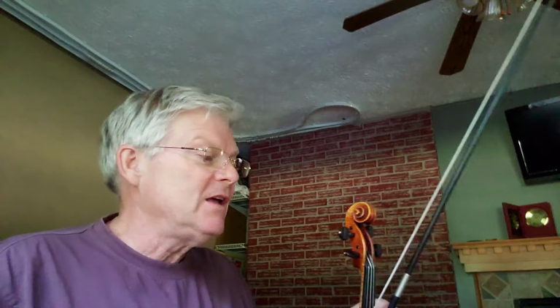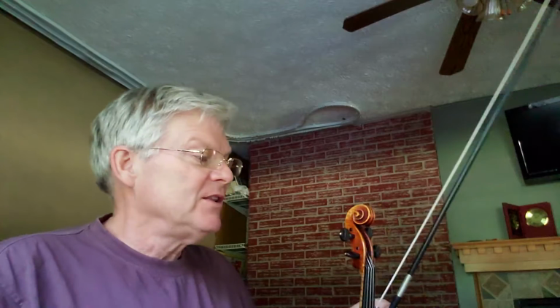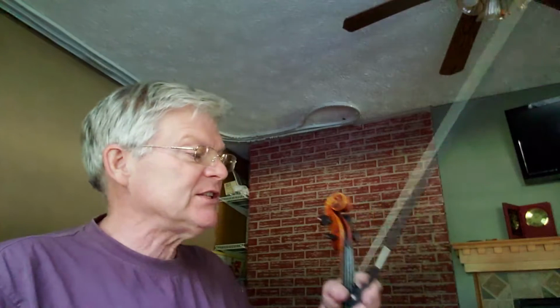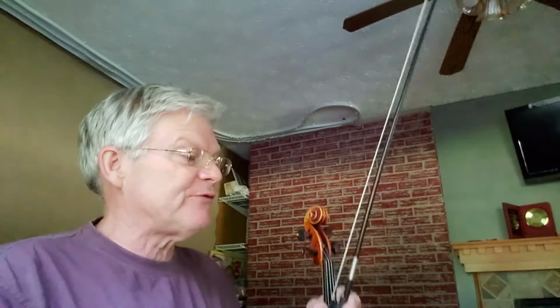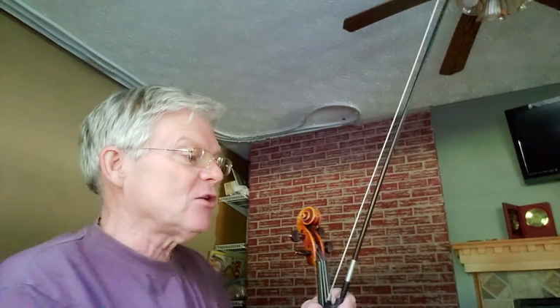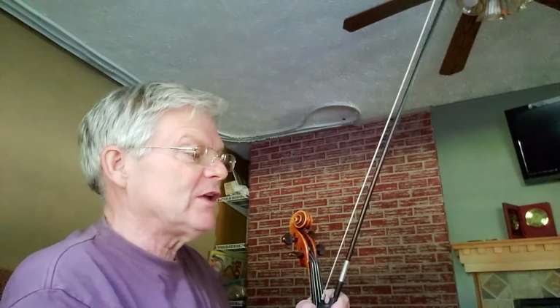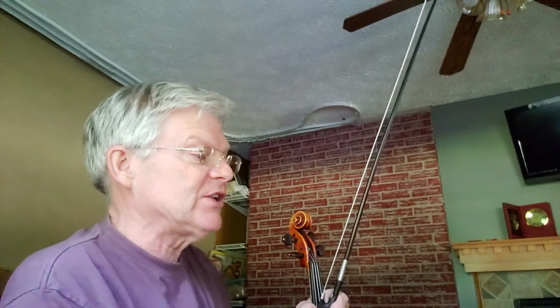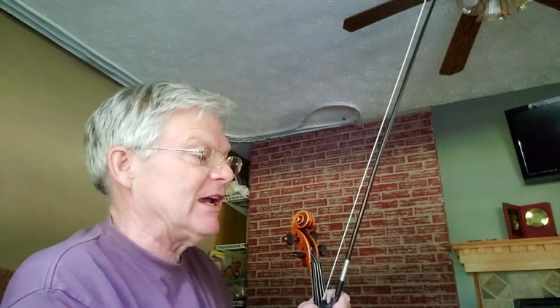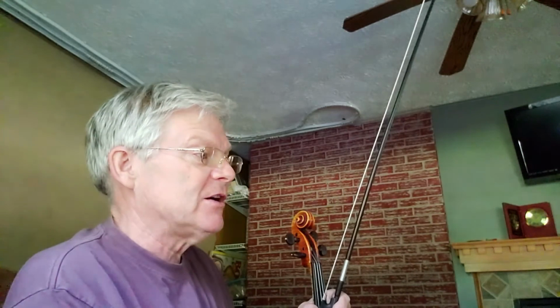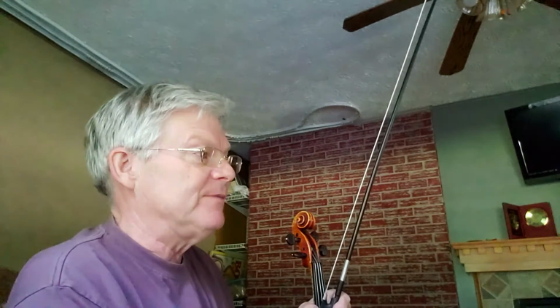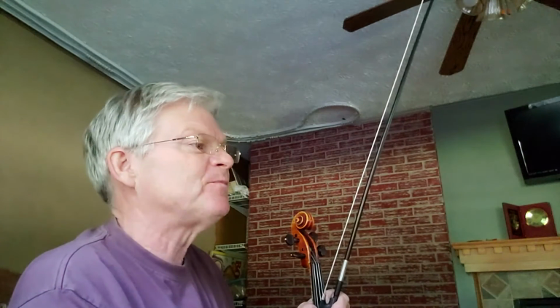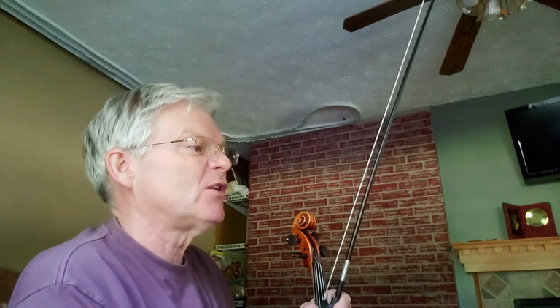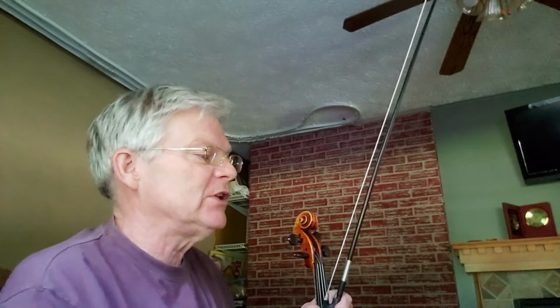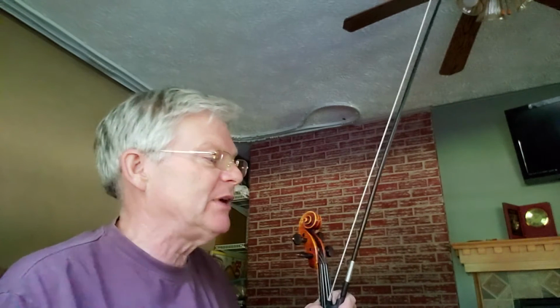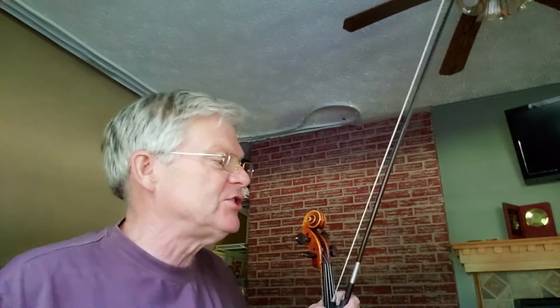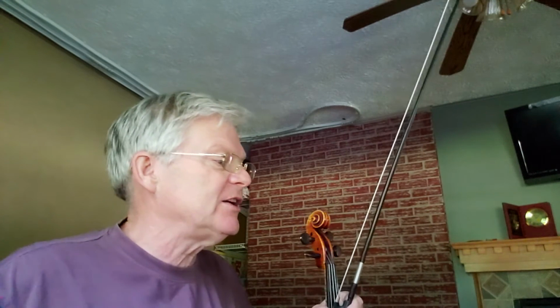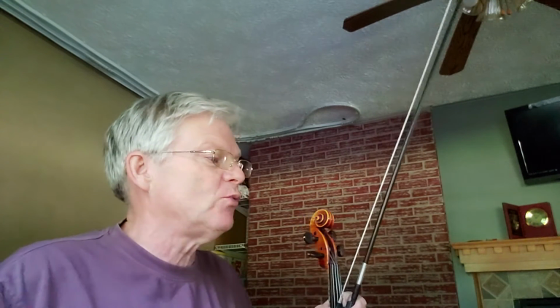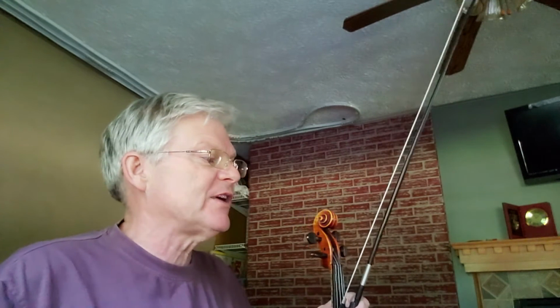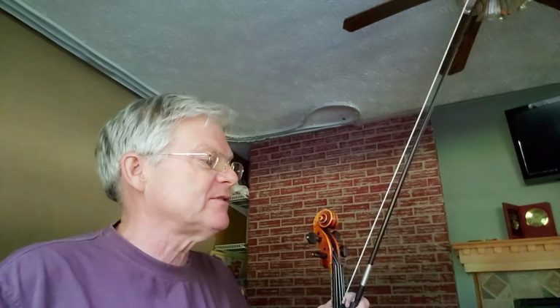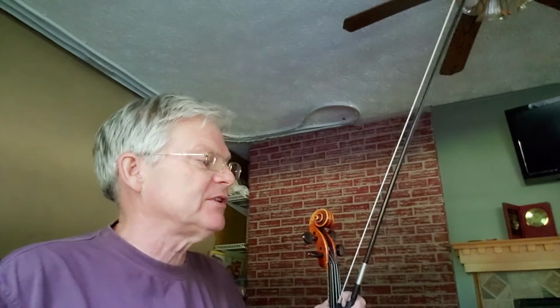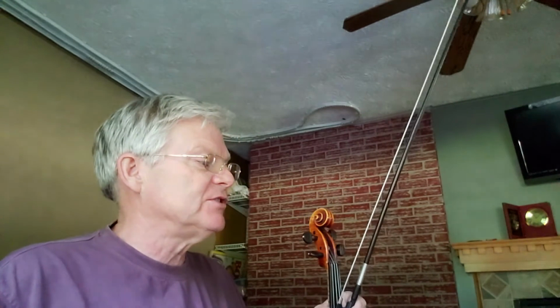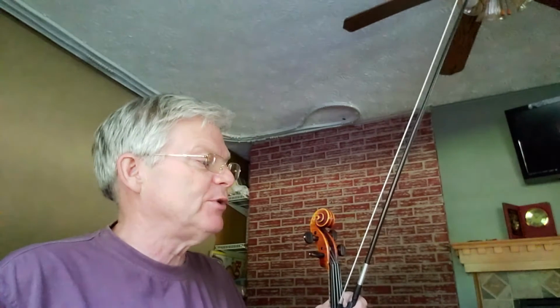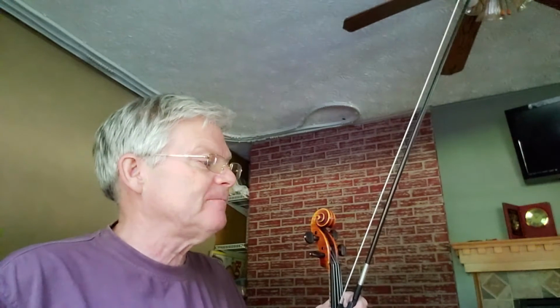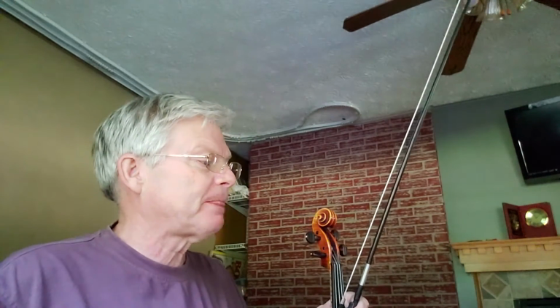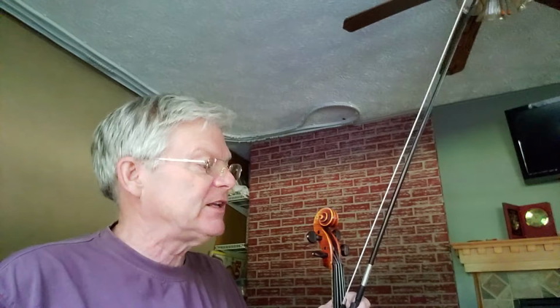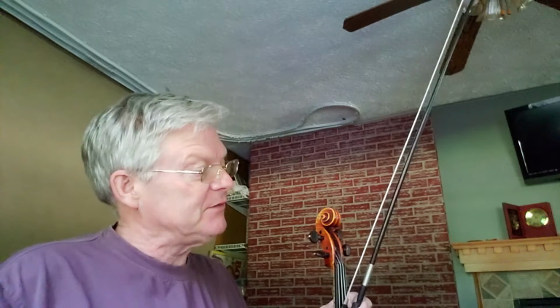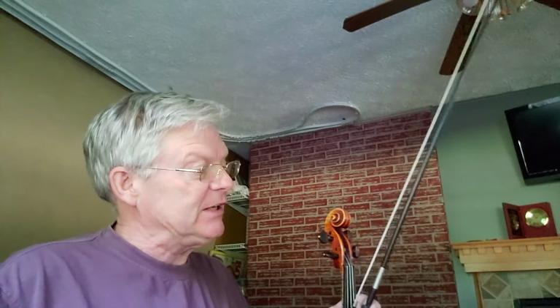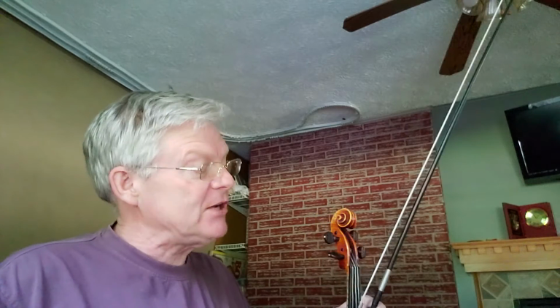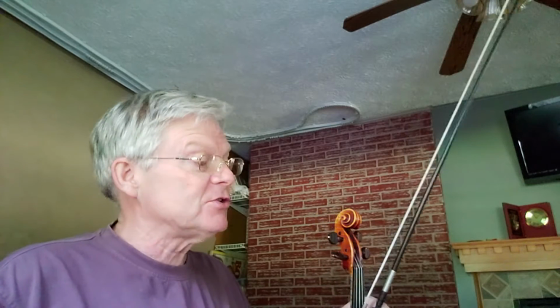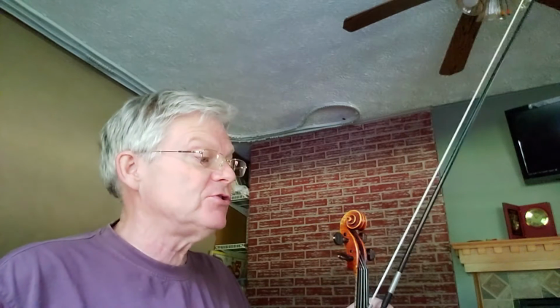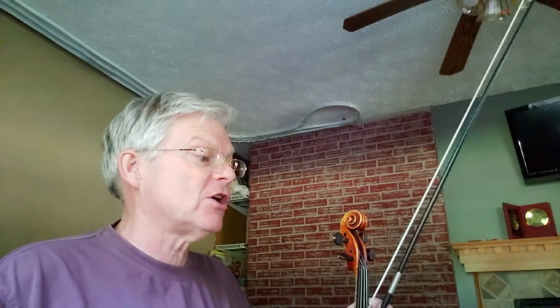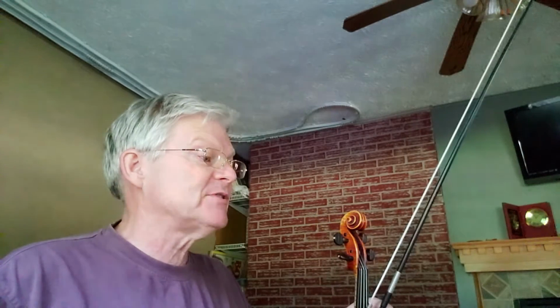This is Farewell to Erin, a reel on page 9 in the 1000 Fiddle Tunes book, key of D major, two sharps.